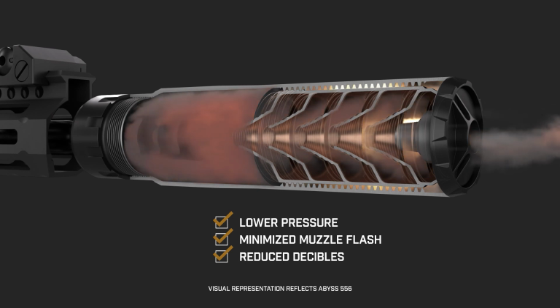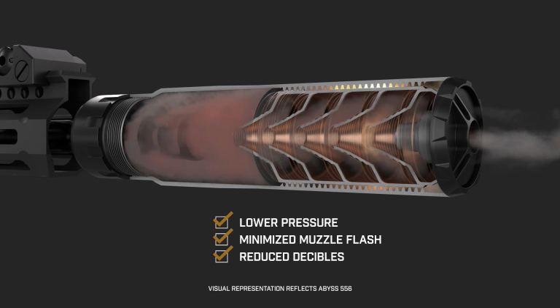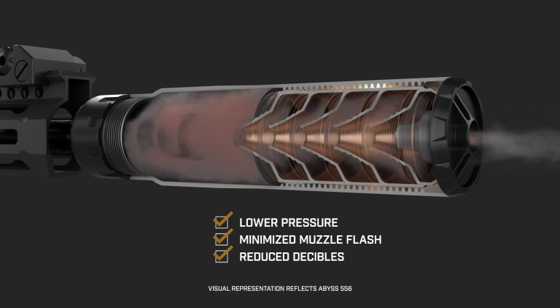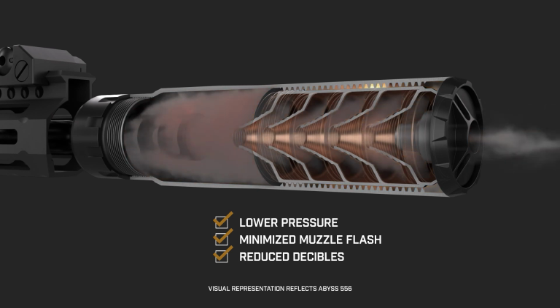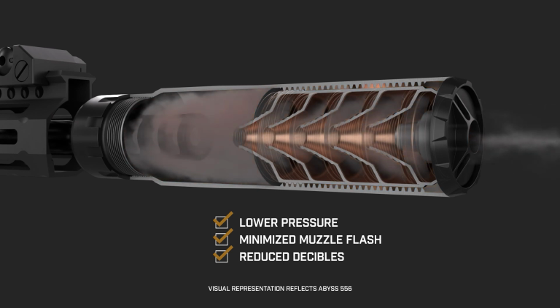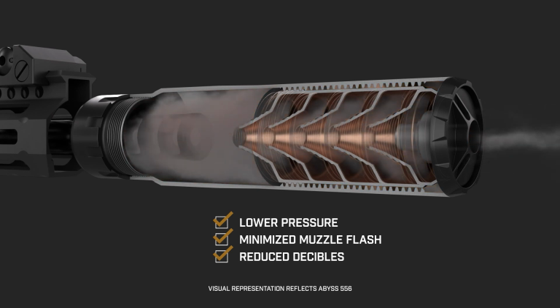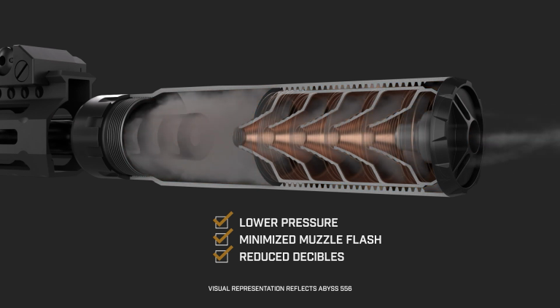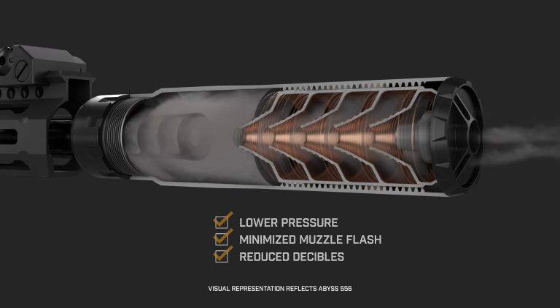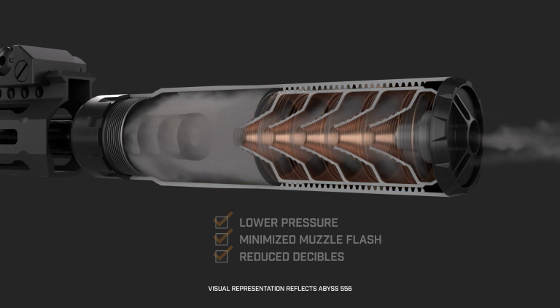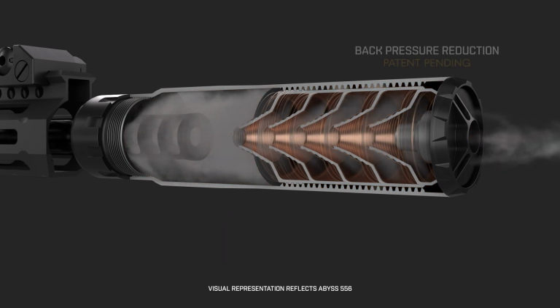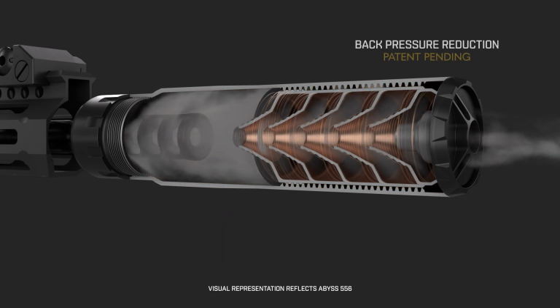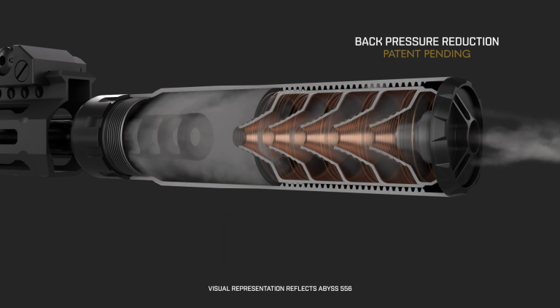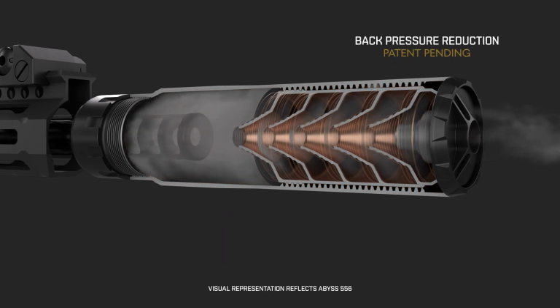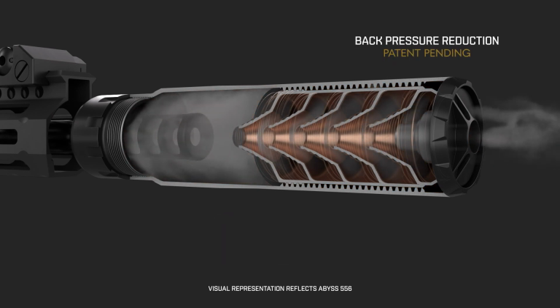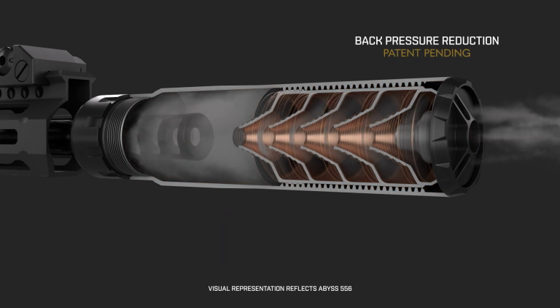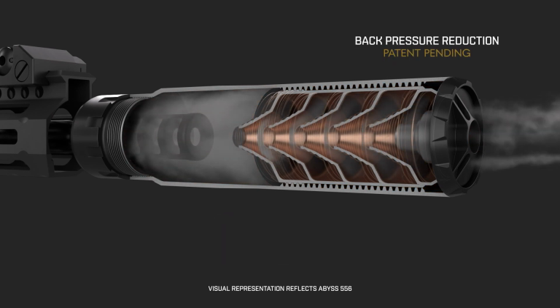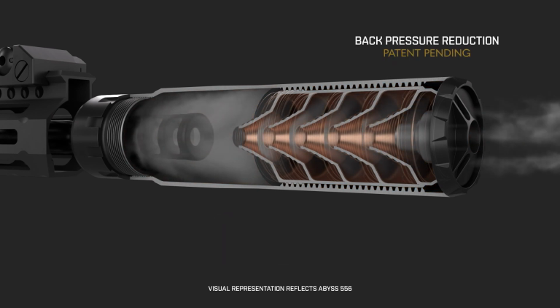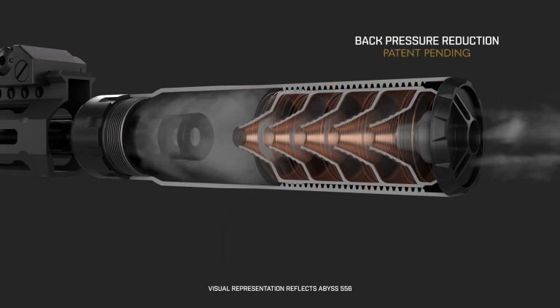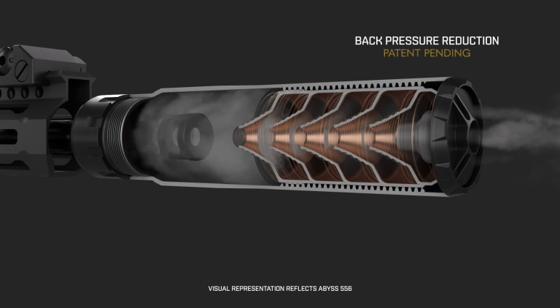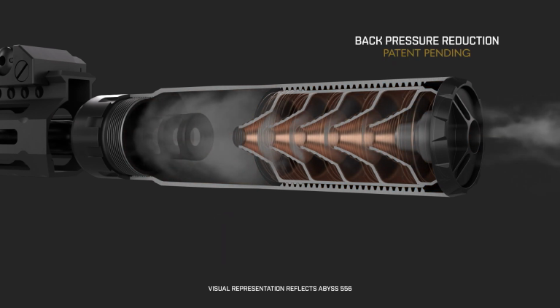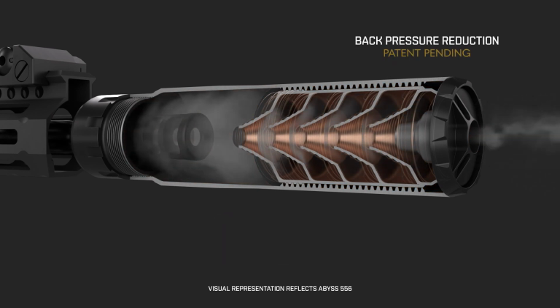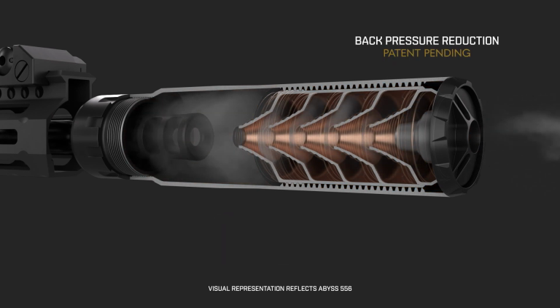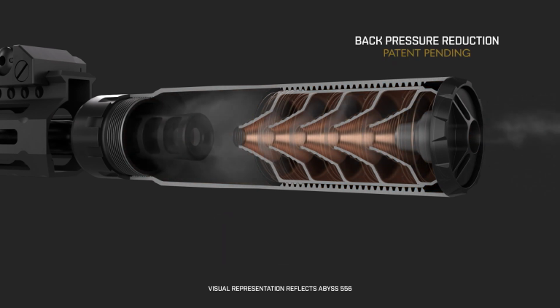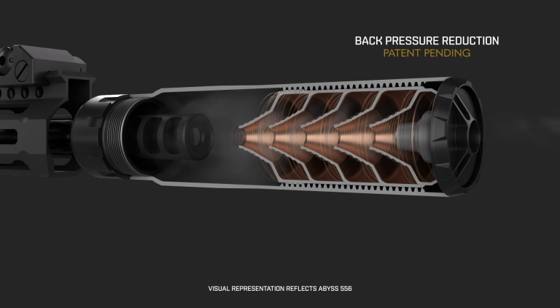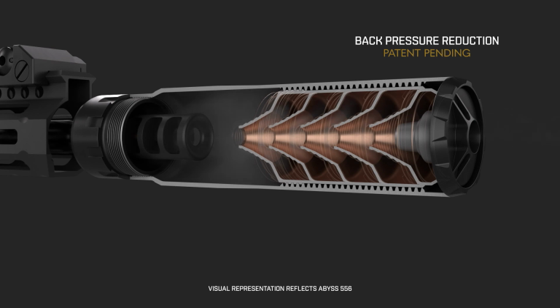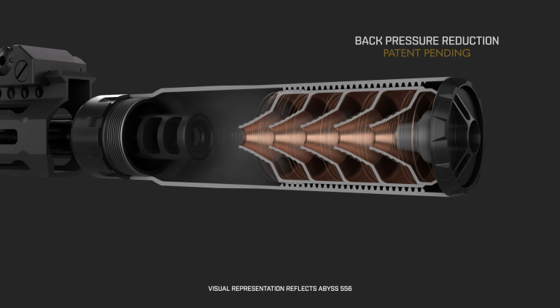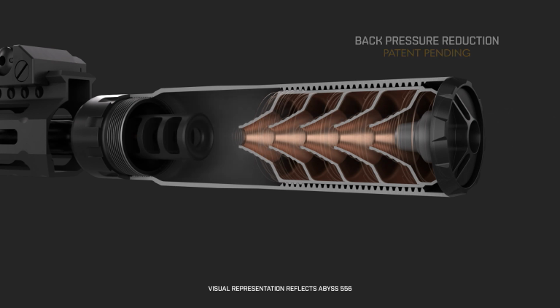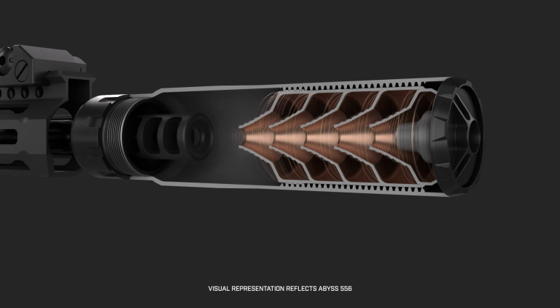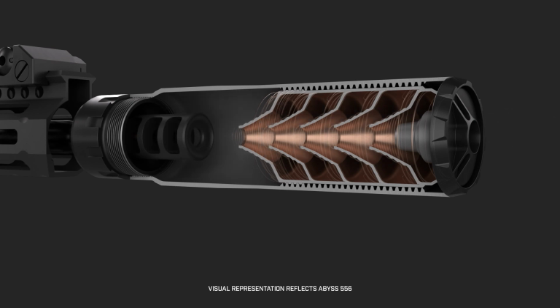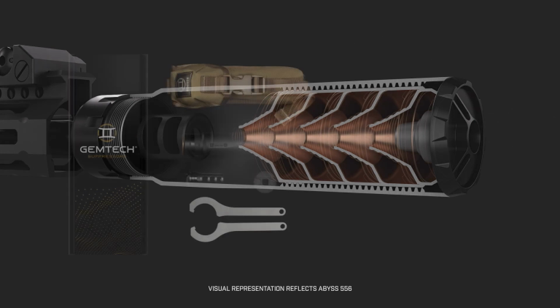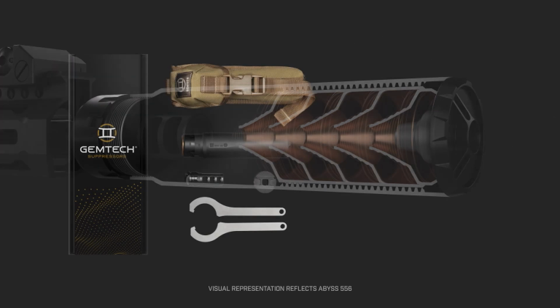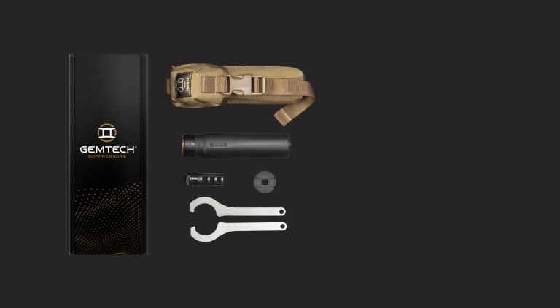The Abyss also reduces back pressure by routing gases forward, away from the shooter for increased comfort and reliability.